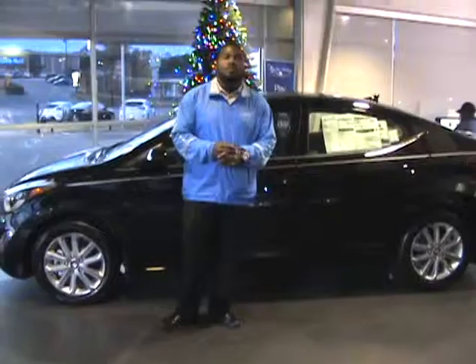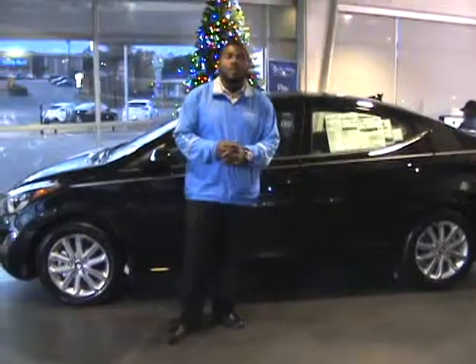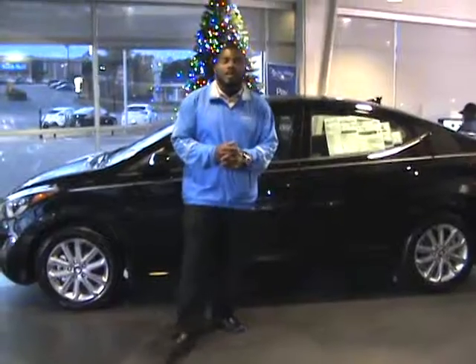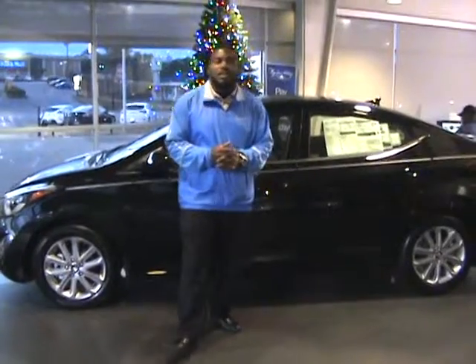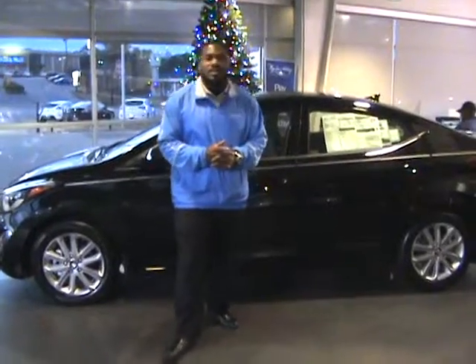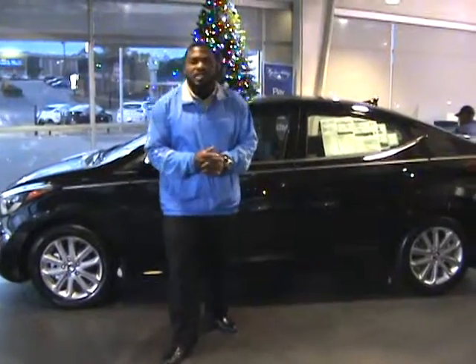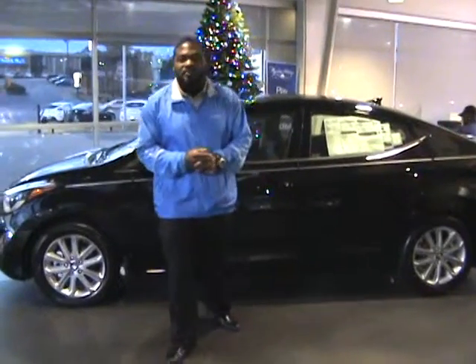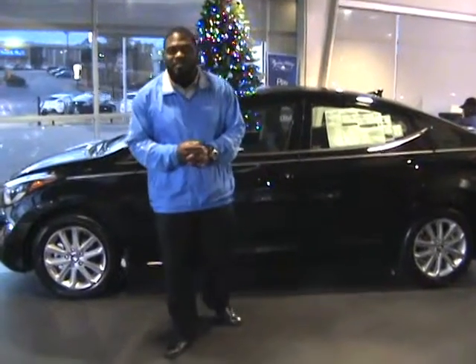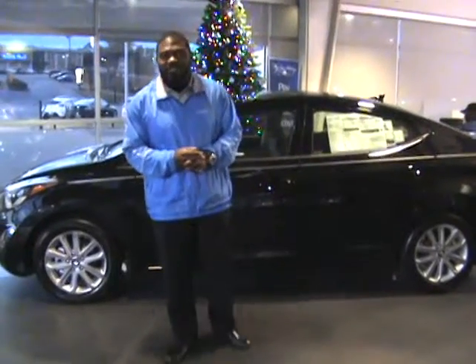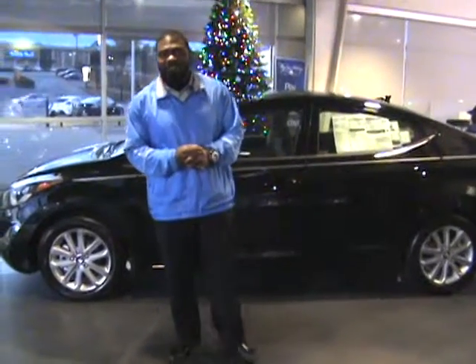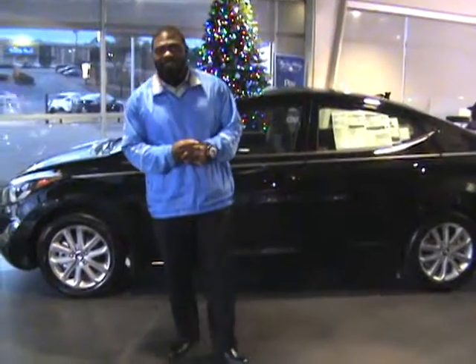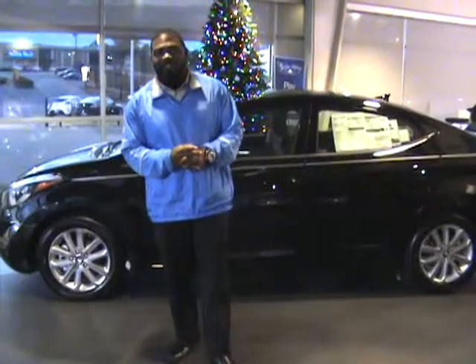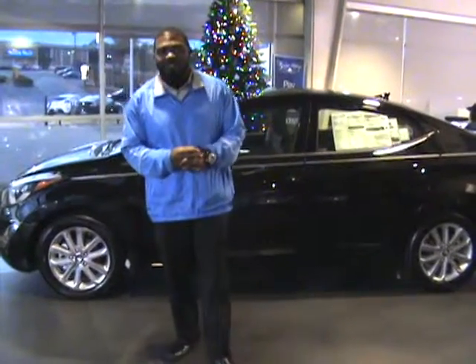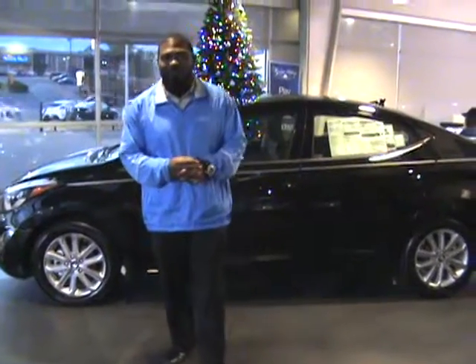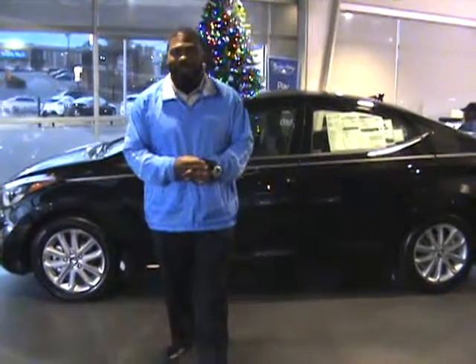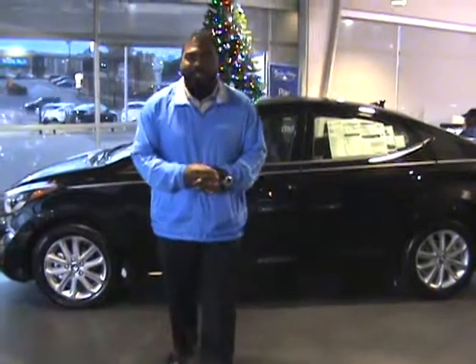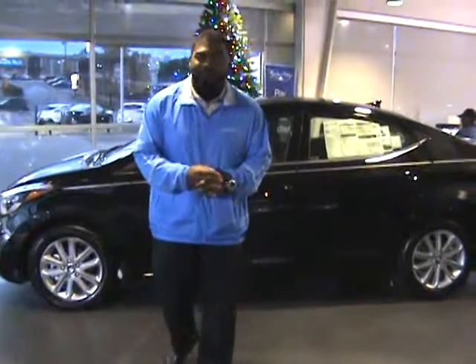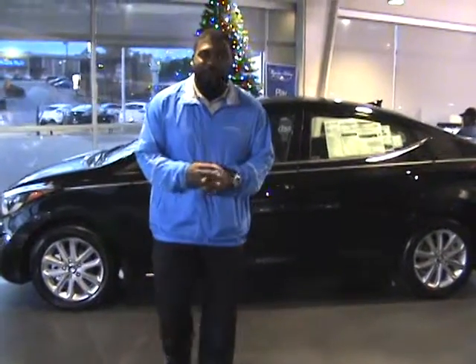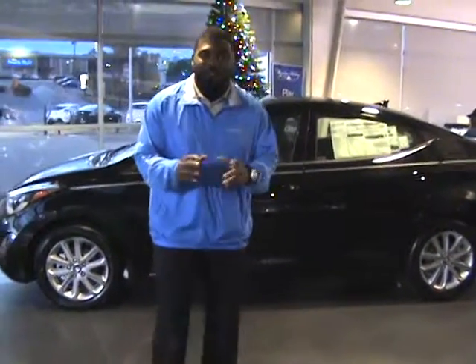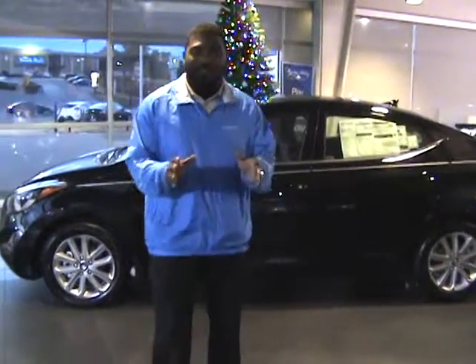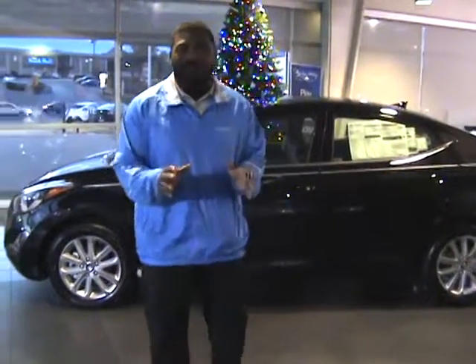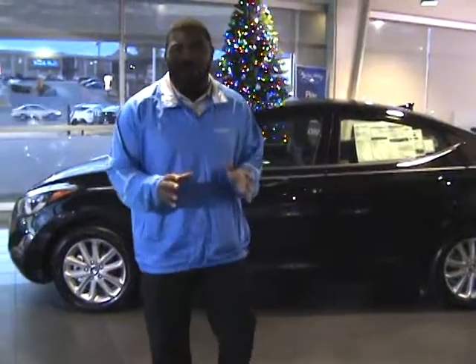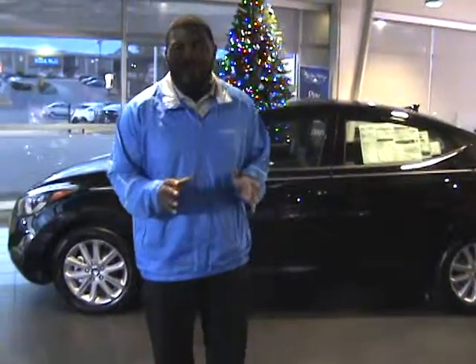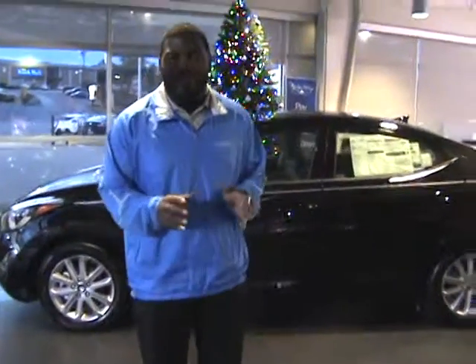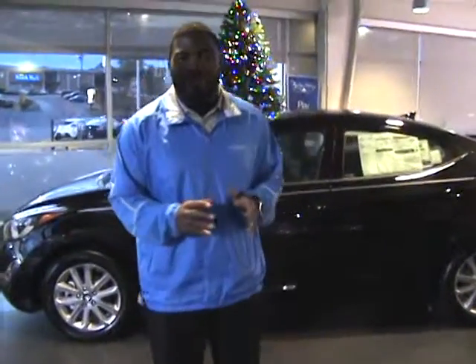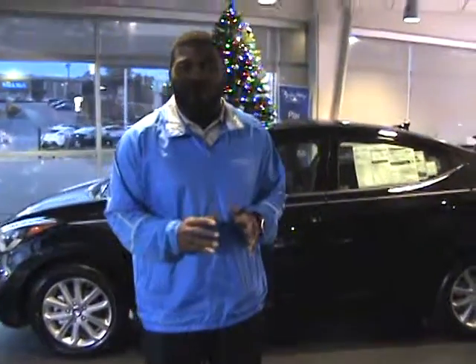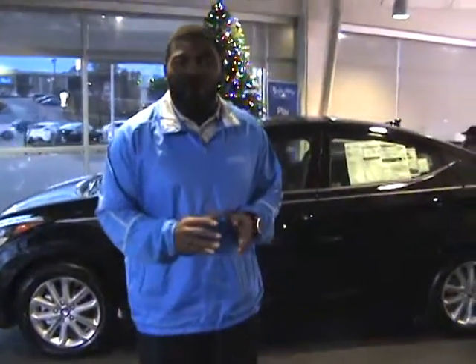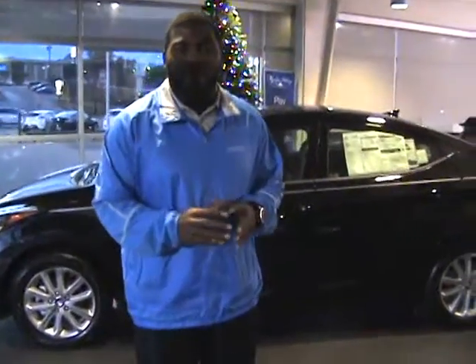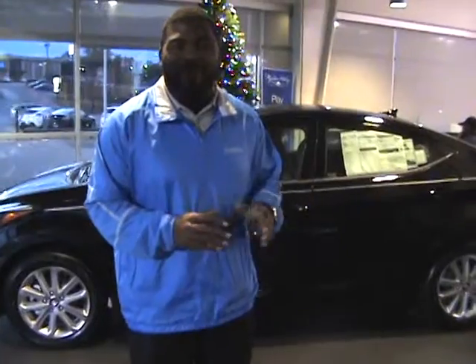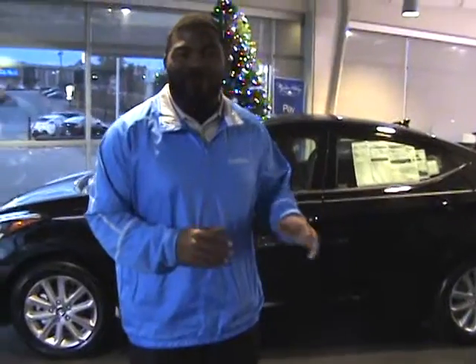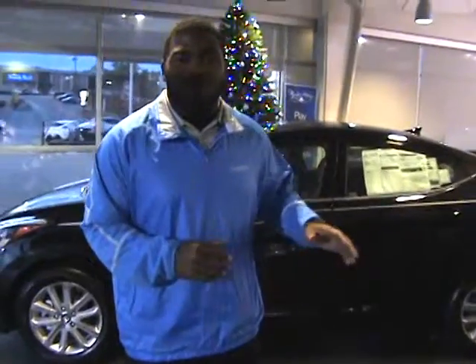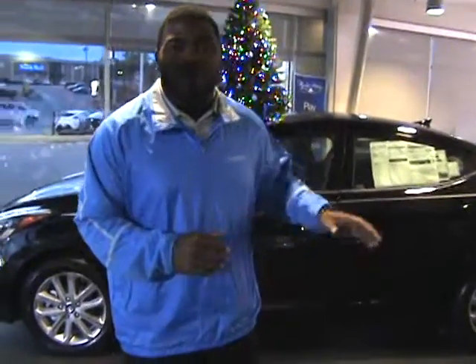Hello, this is Debra. This is Jay Johnson here at Tamron Hyundai. I want to first thank you for your internet inquiry on one very beautiful